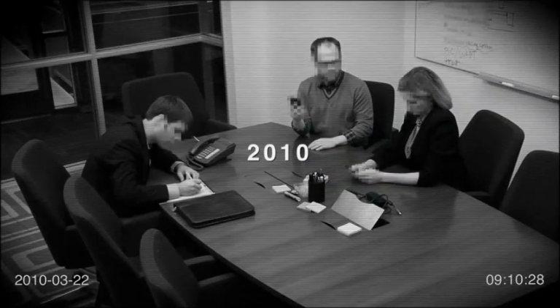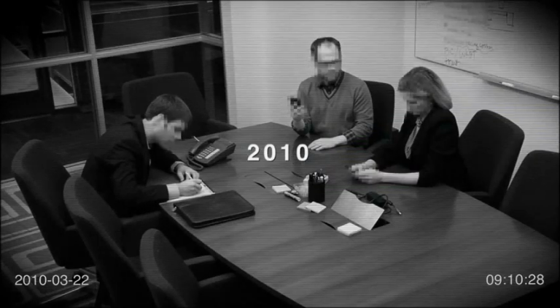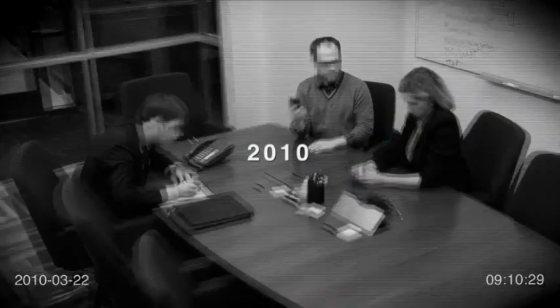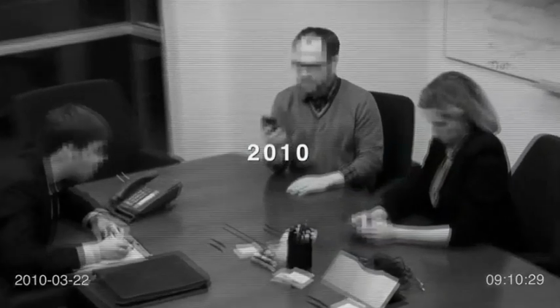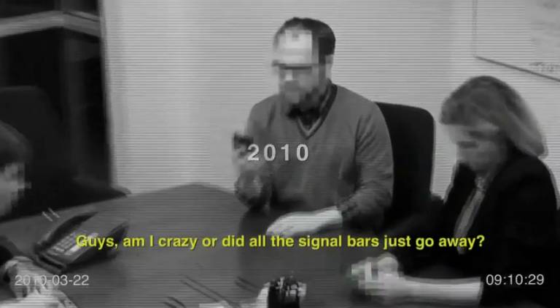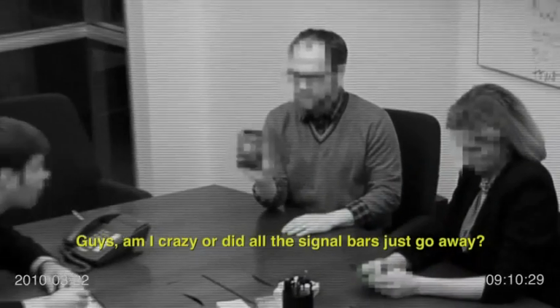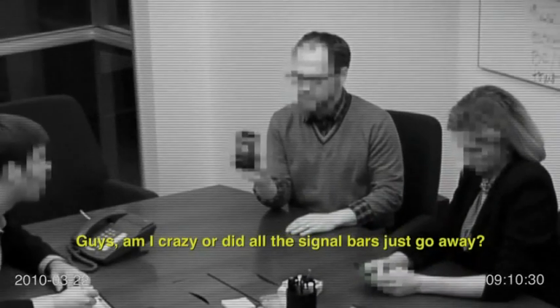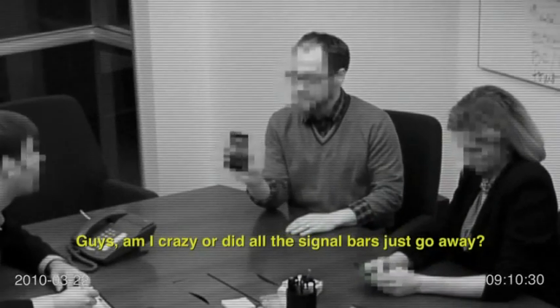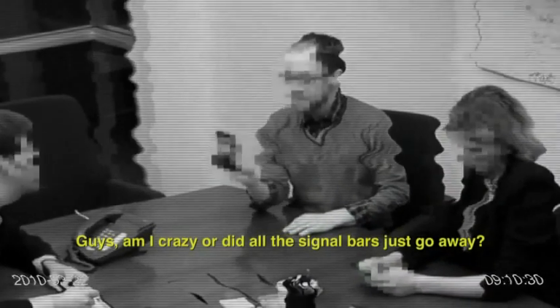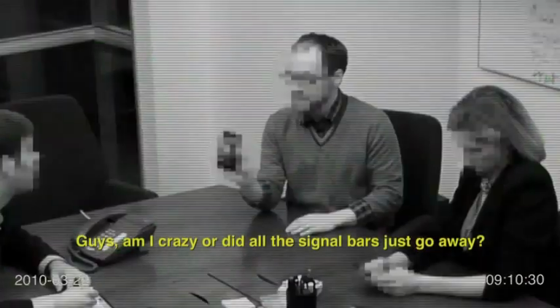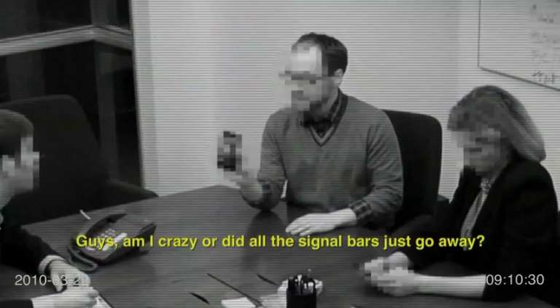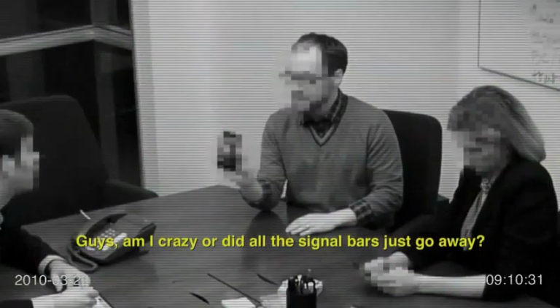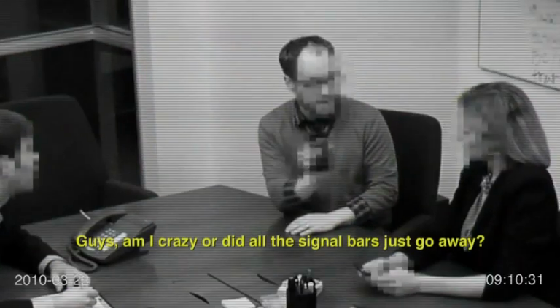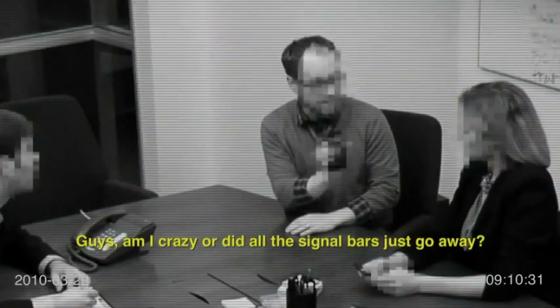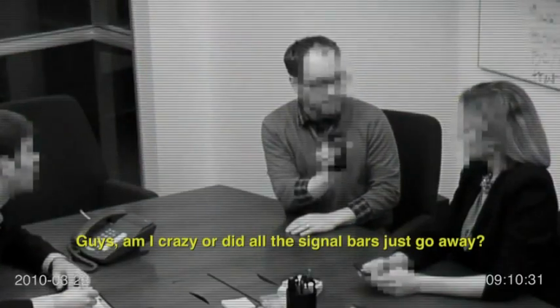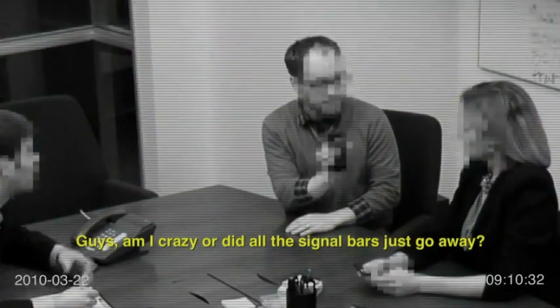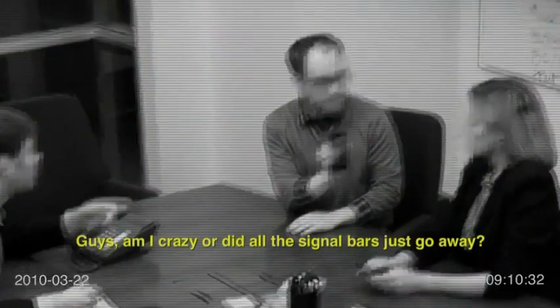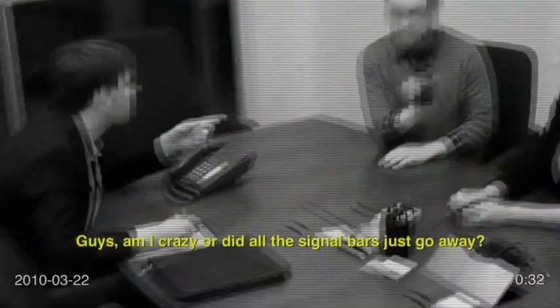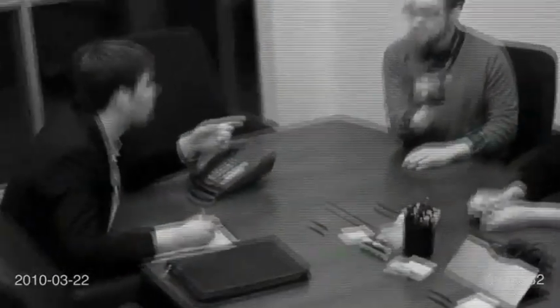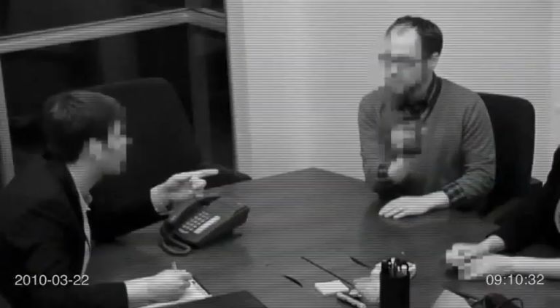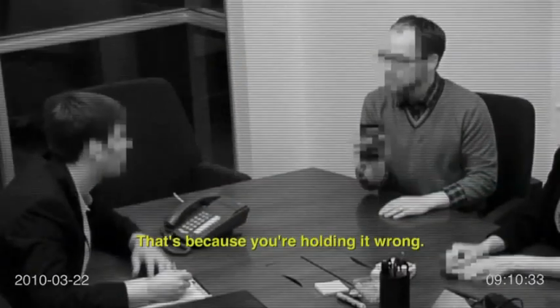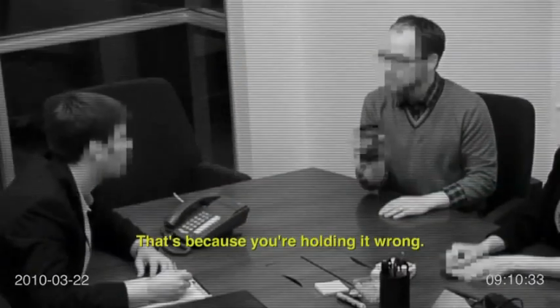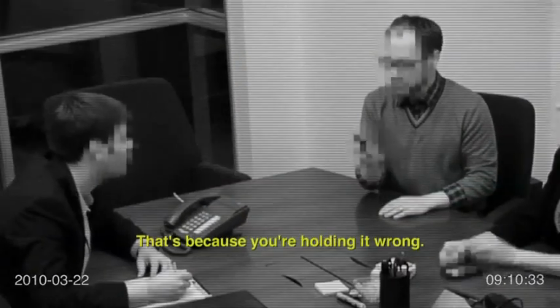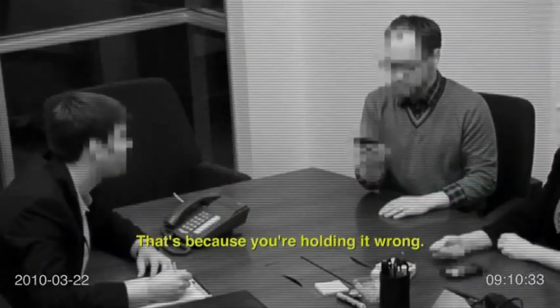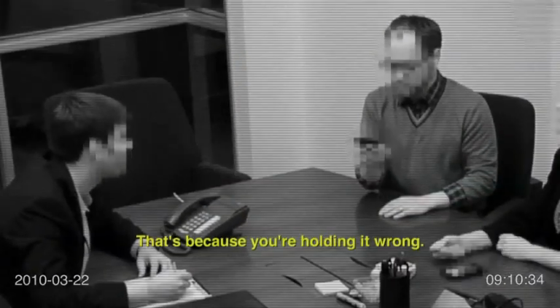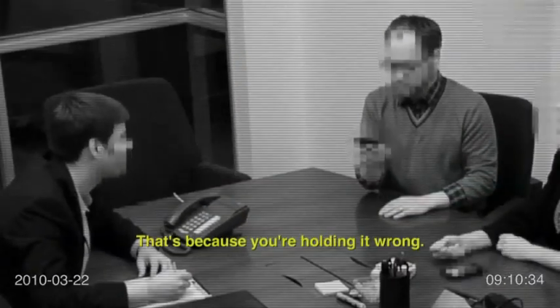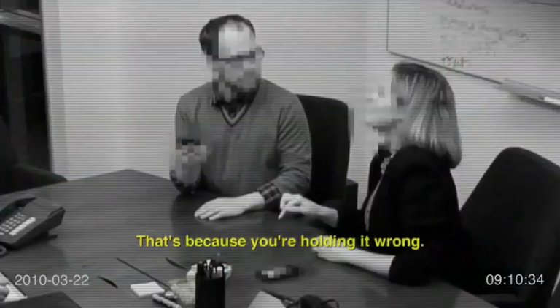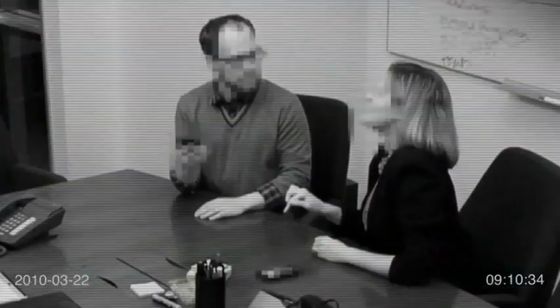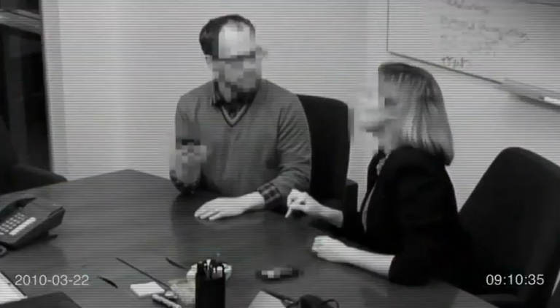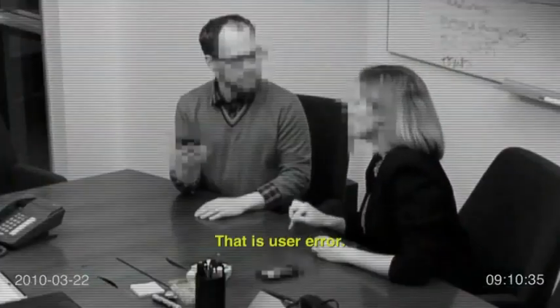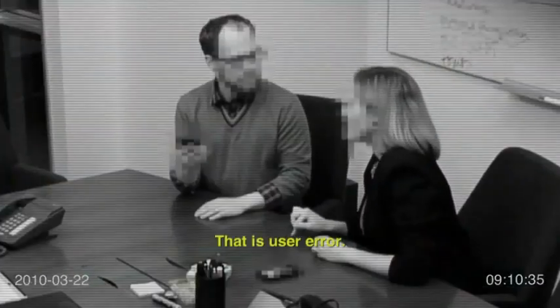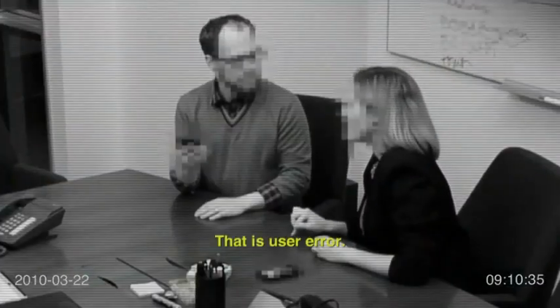Guys, am I crazy or did all the signal bars just go away? That's because you're holding it wrong. That is user error.